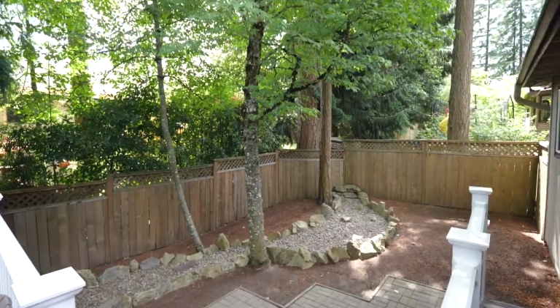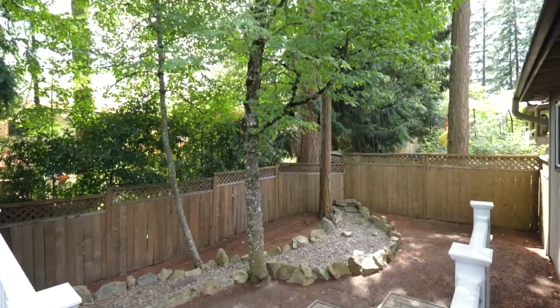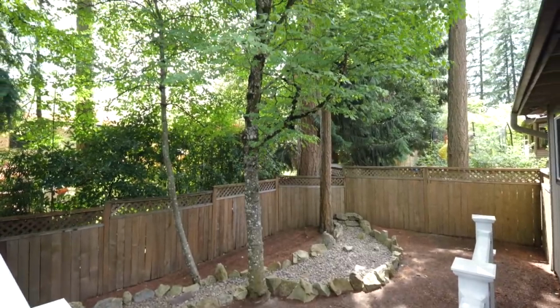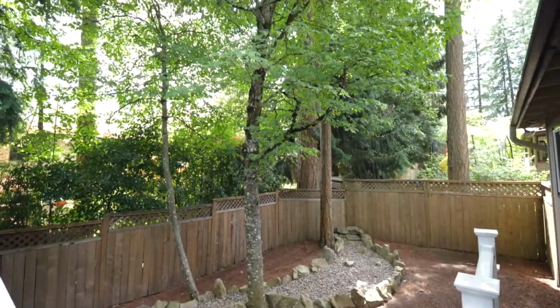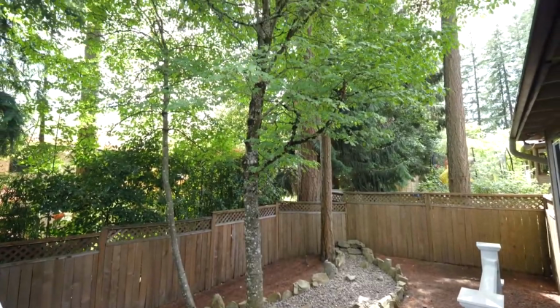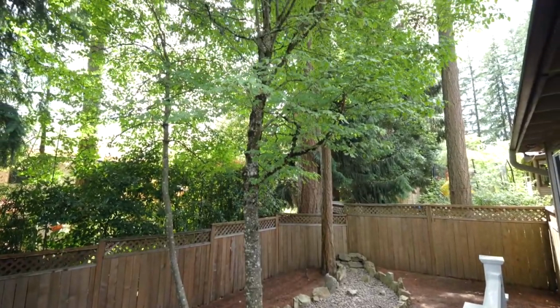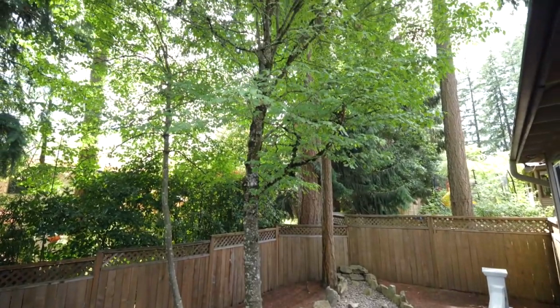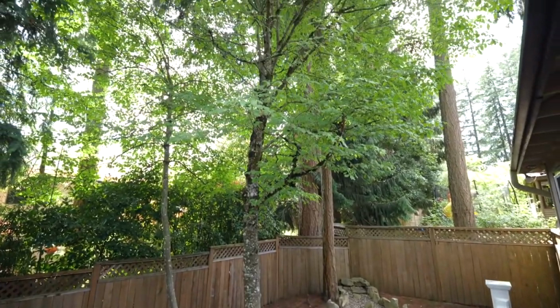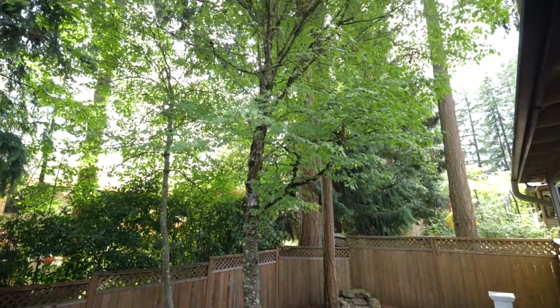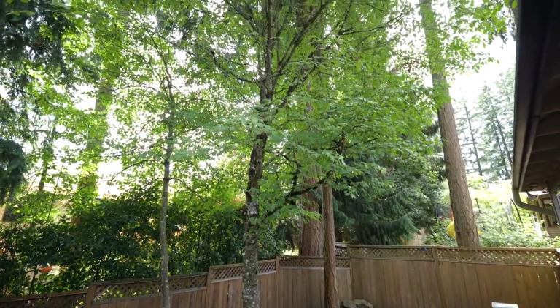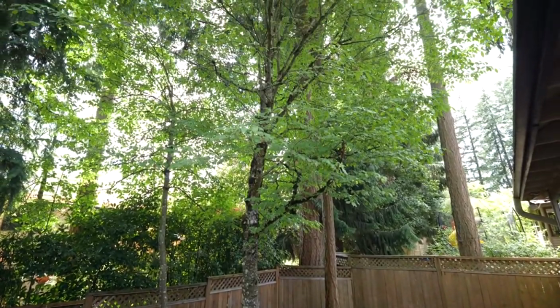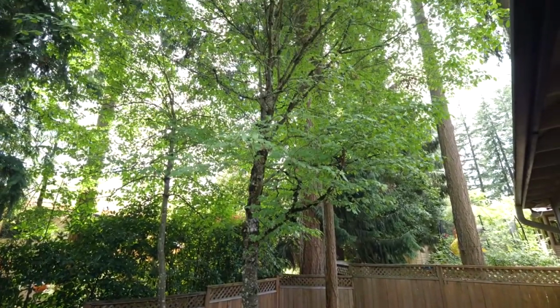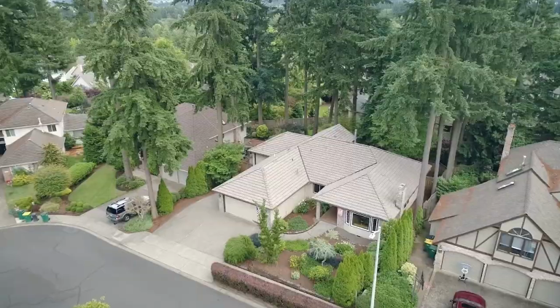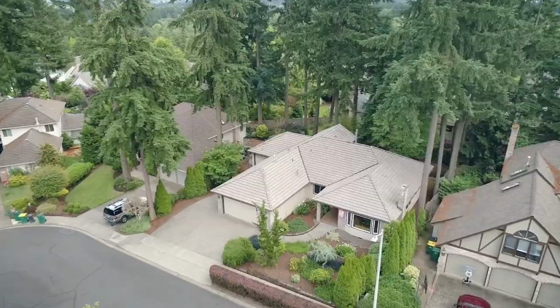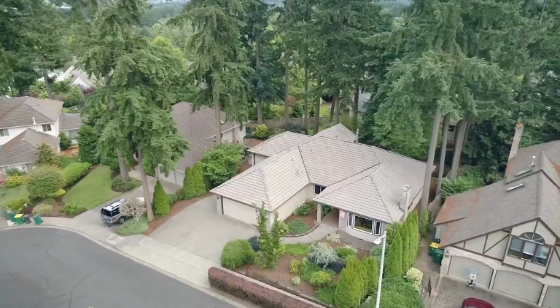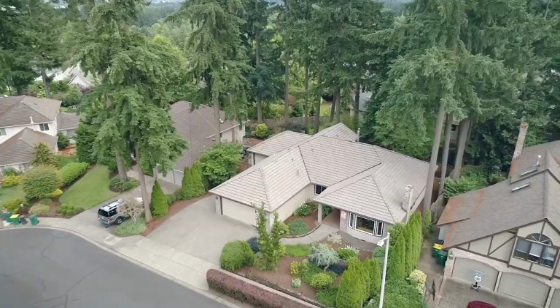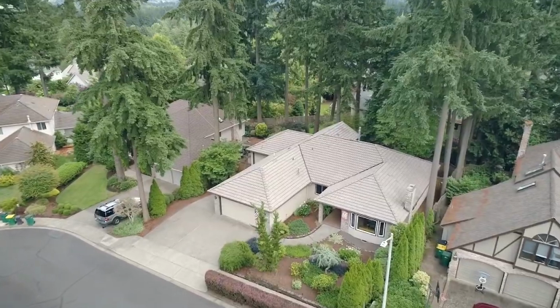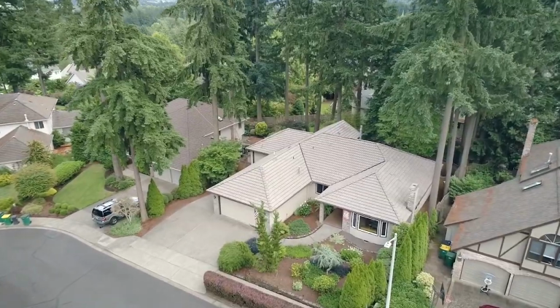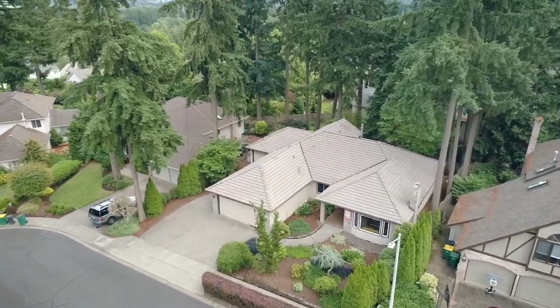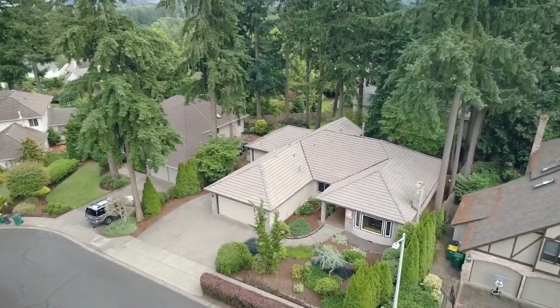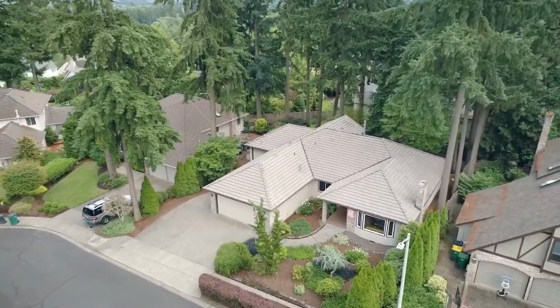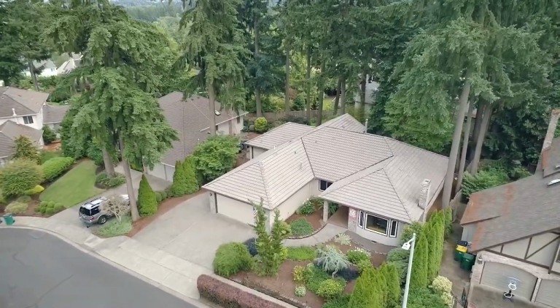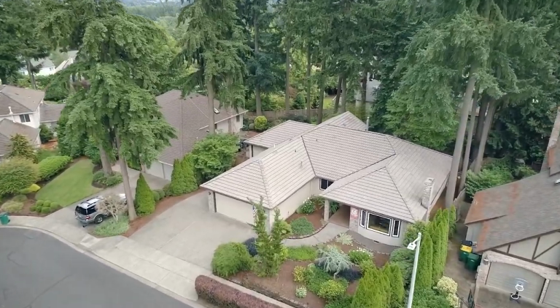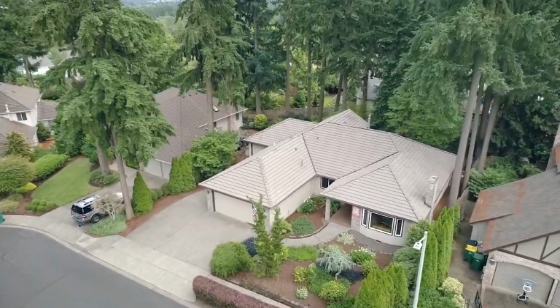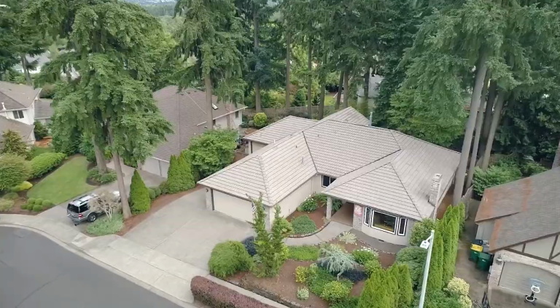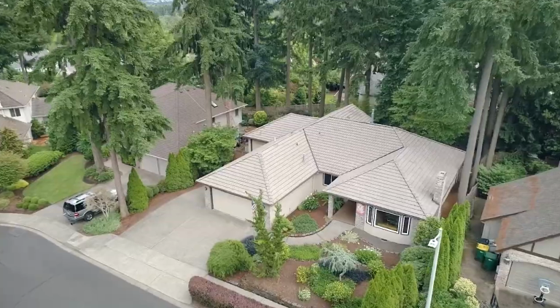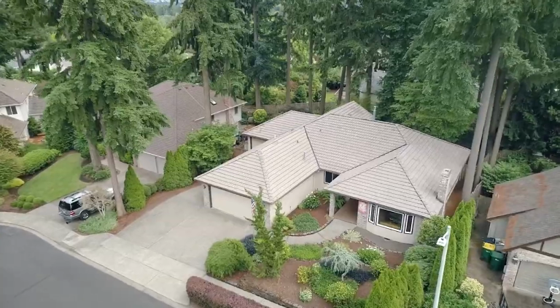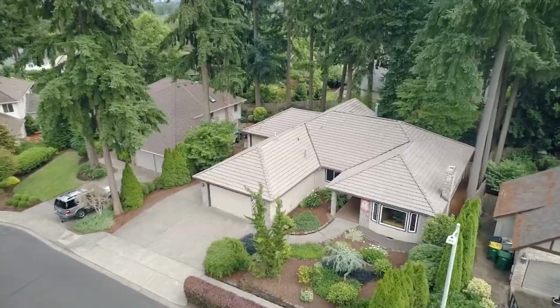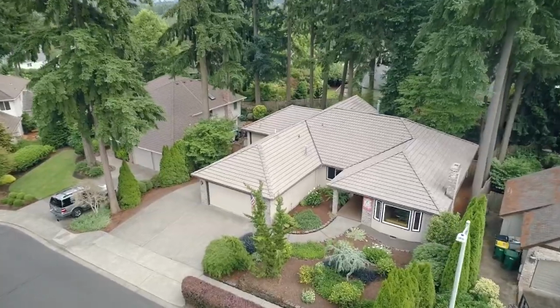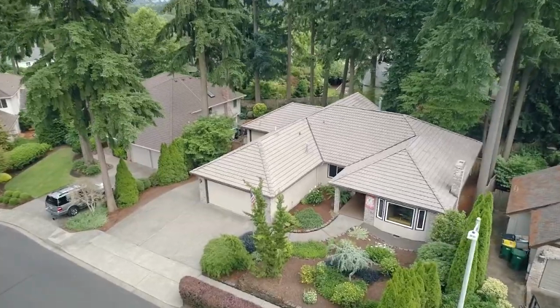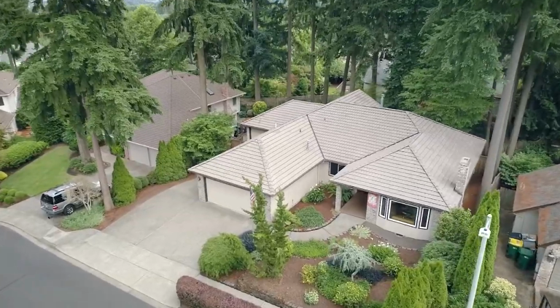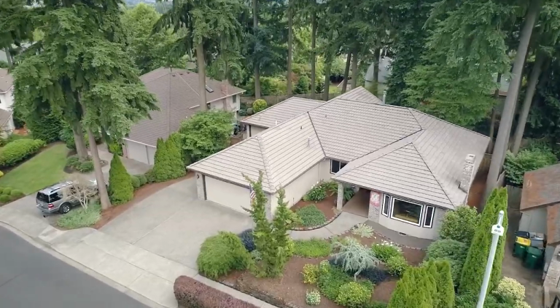Living here, you can enjoy nature trails, and you're close to shopping and entertainment at Murray Hill and Progress Ridge.